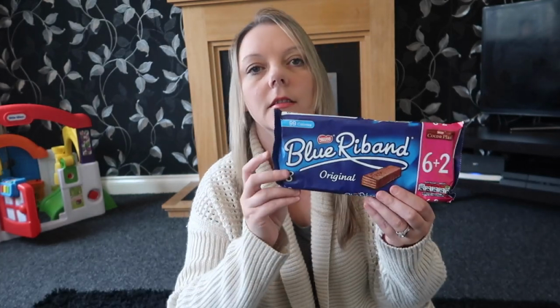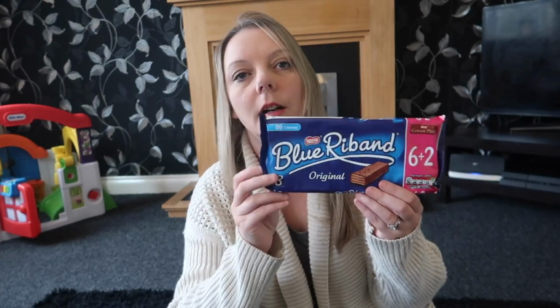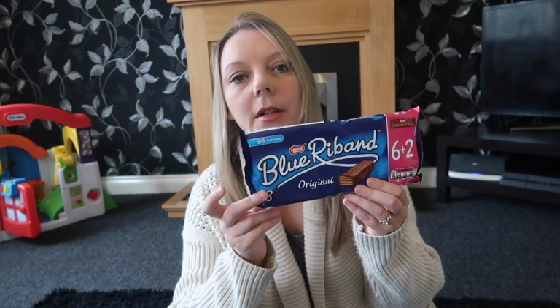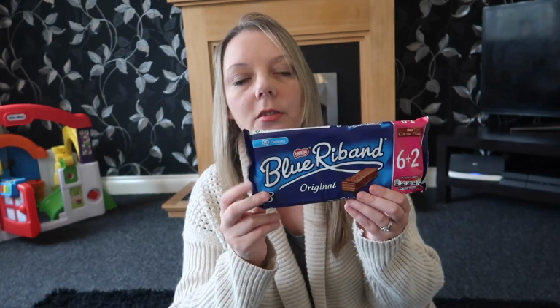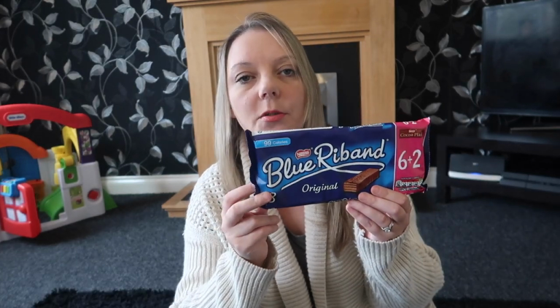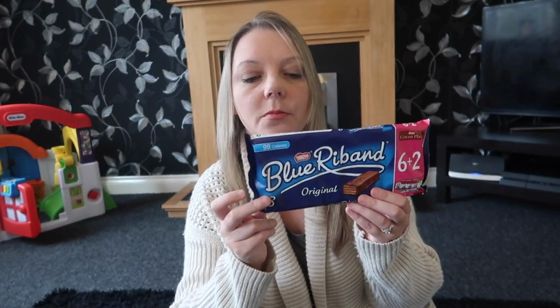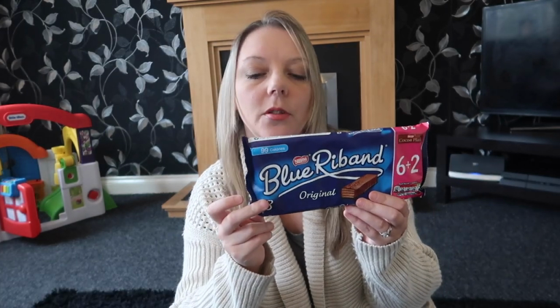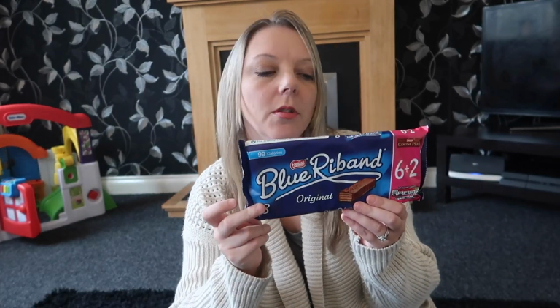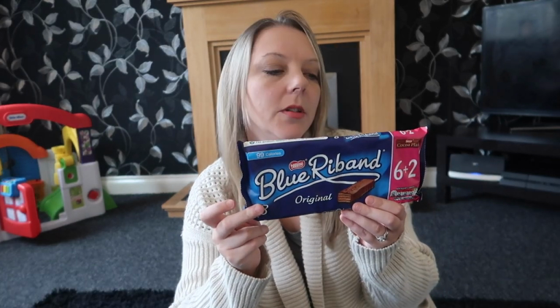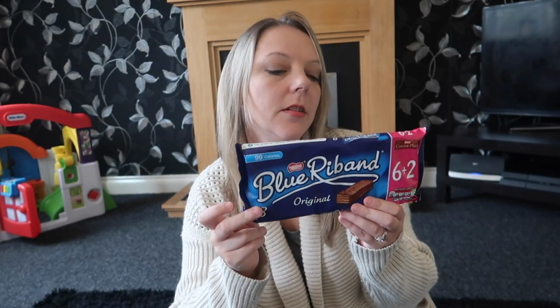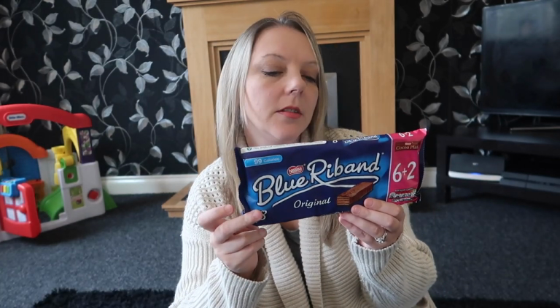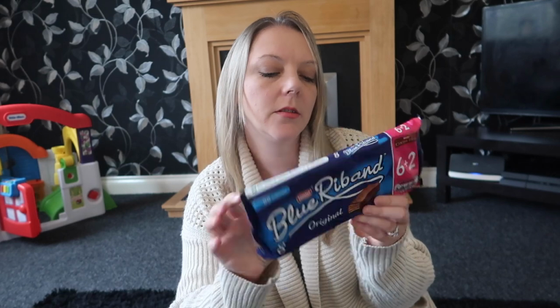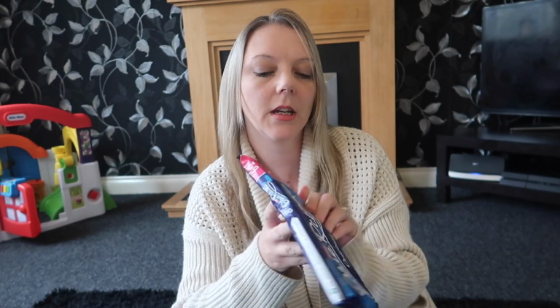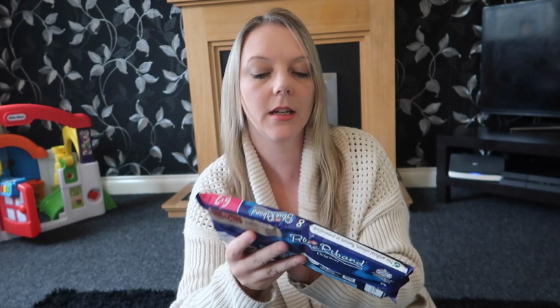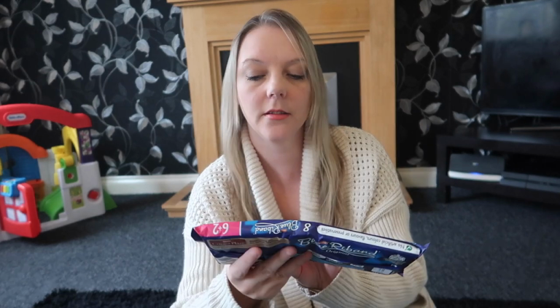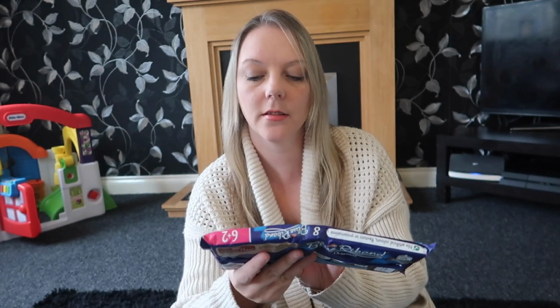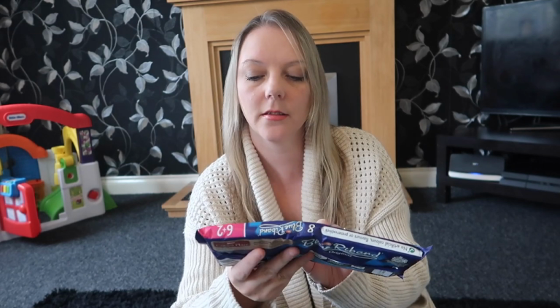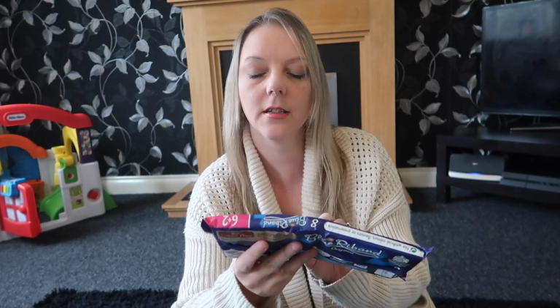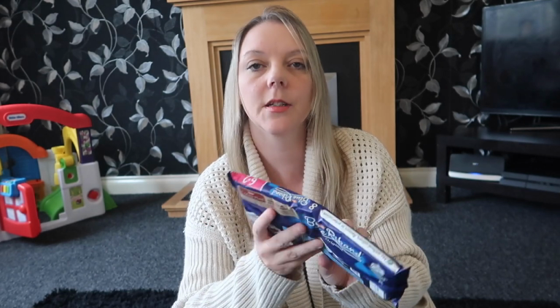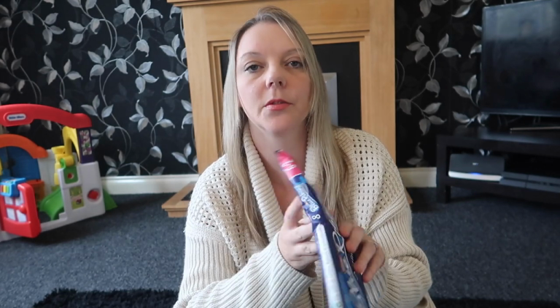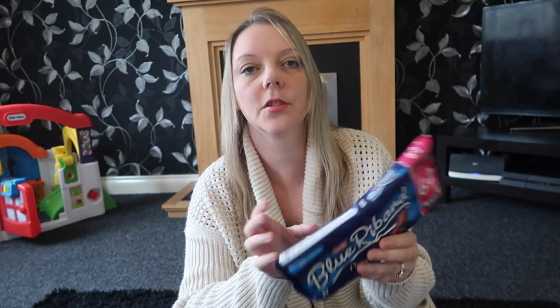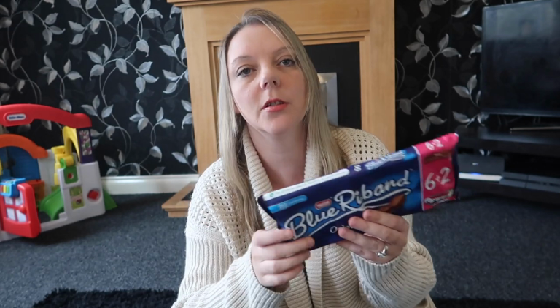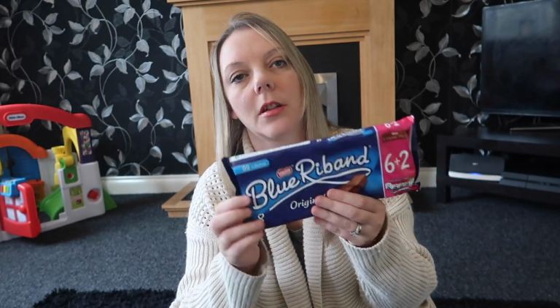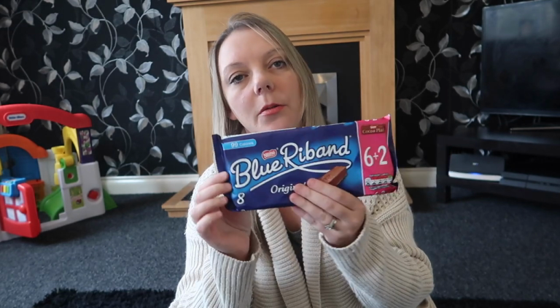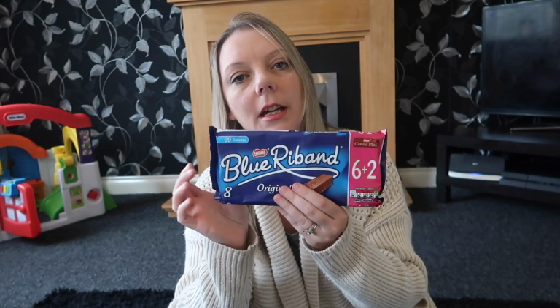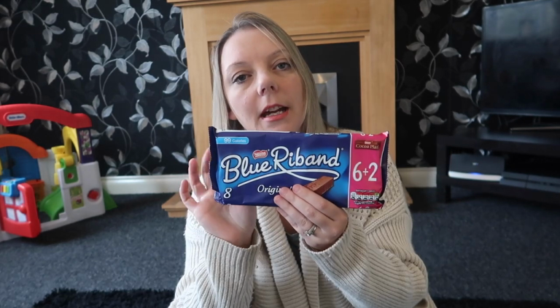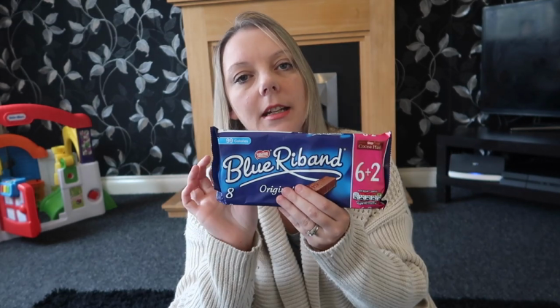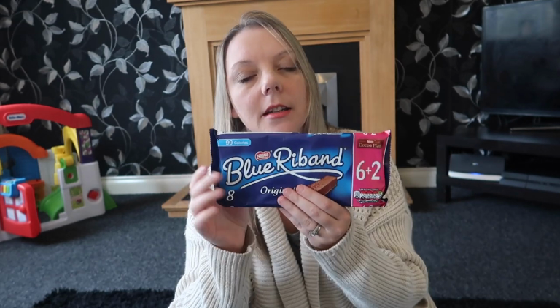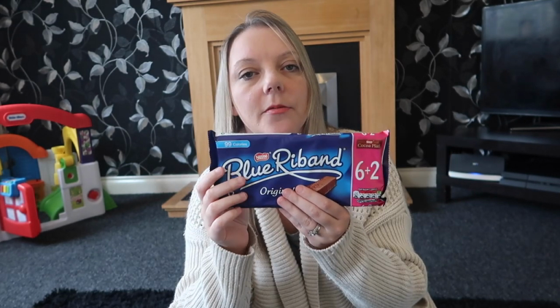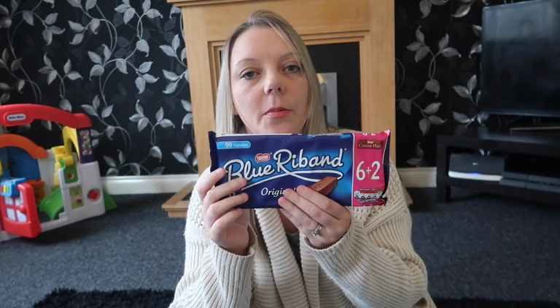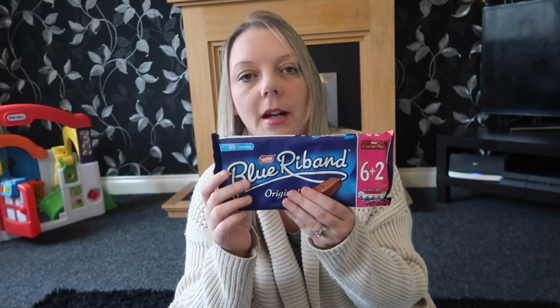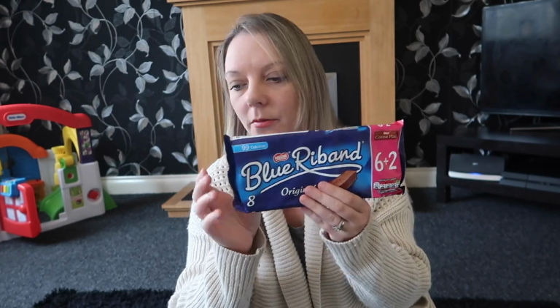I picked up some blue ribbons — you get 6 plus 2, so 8 in there for a pound.